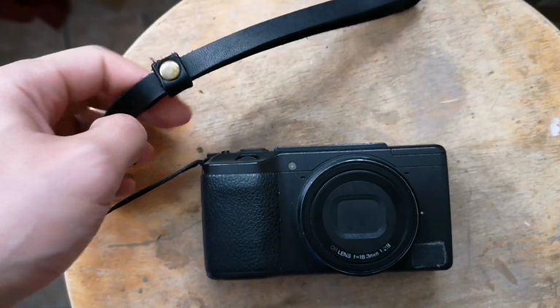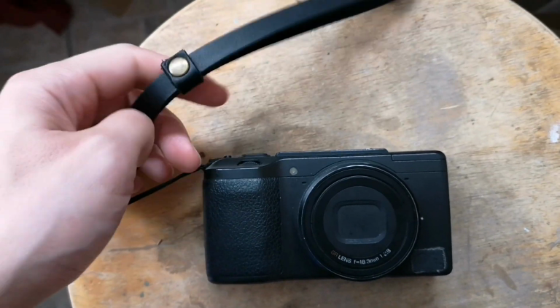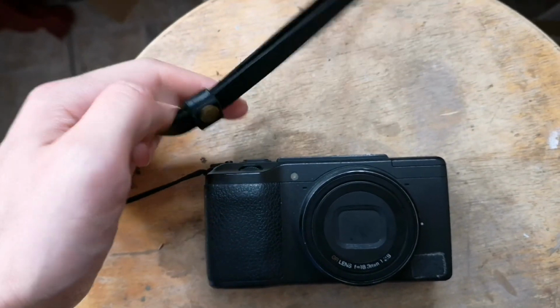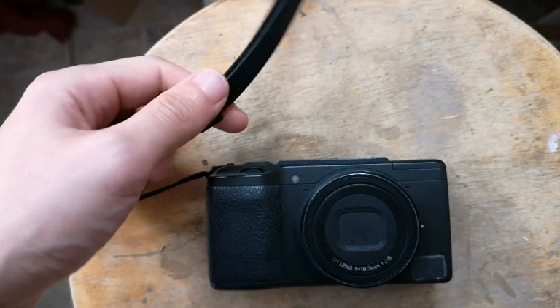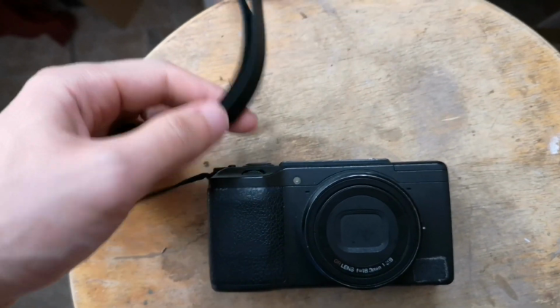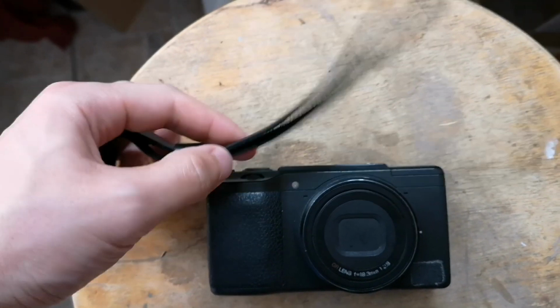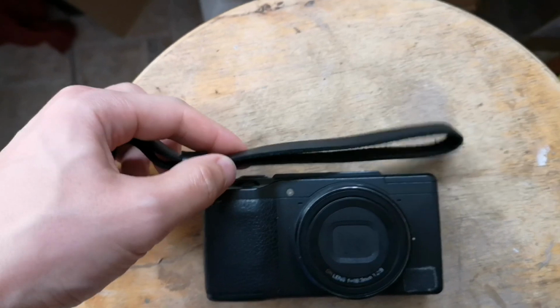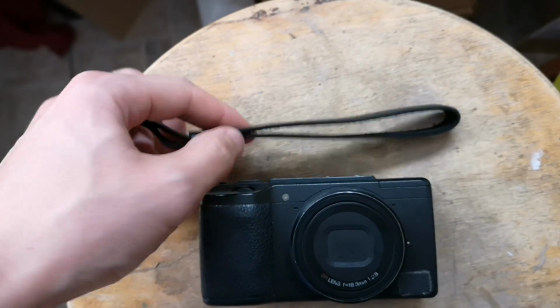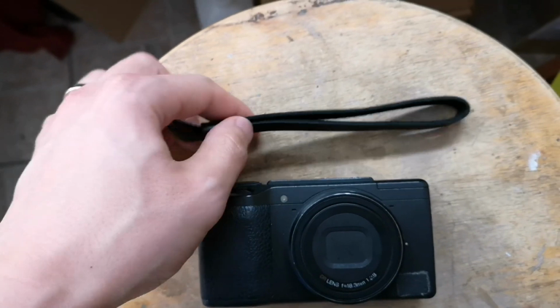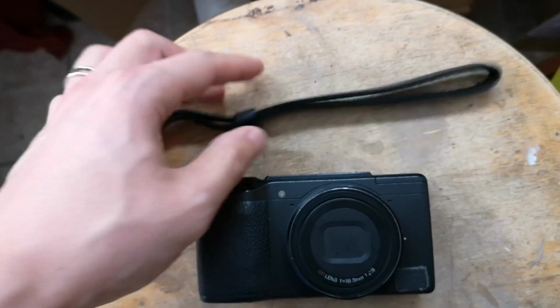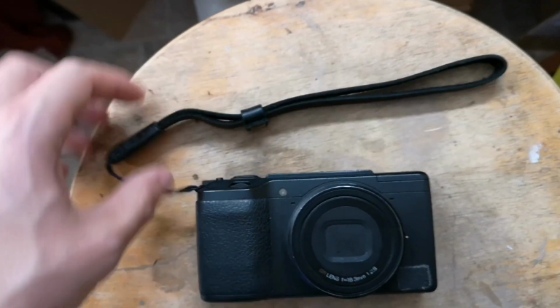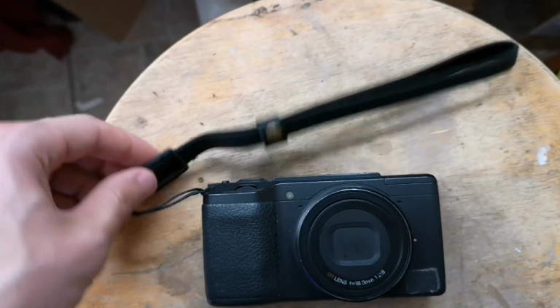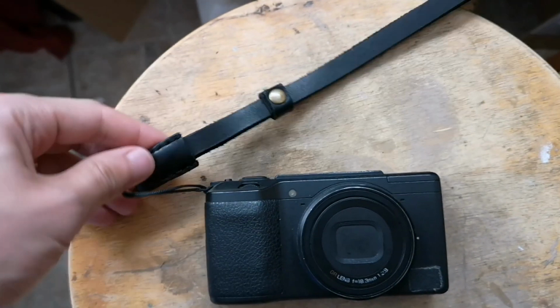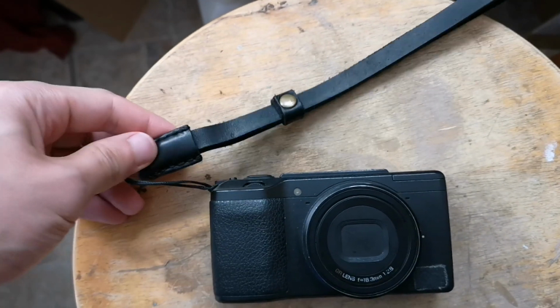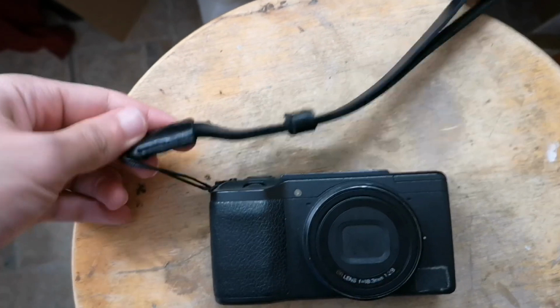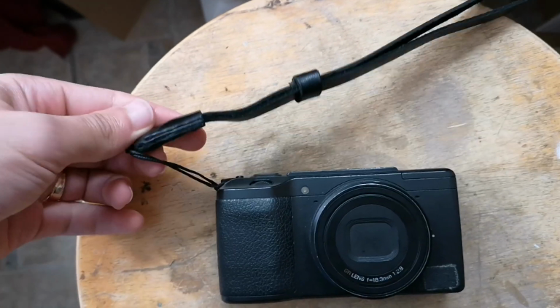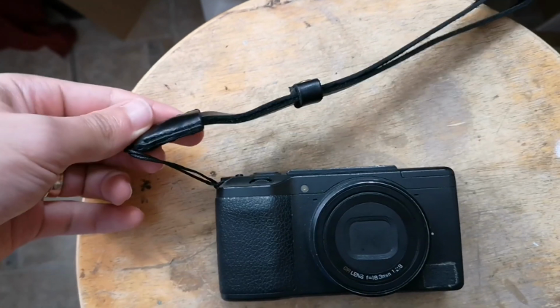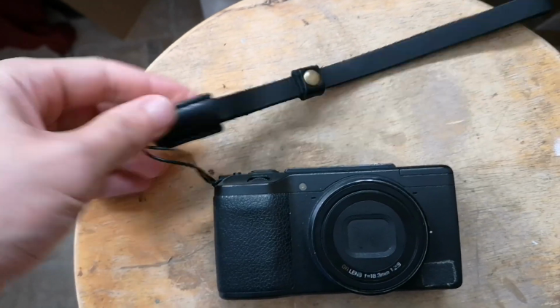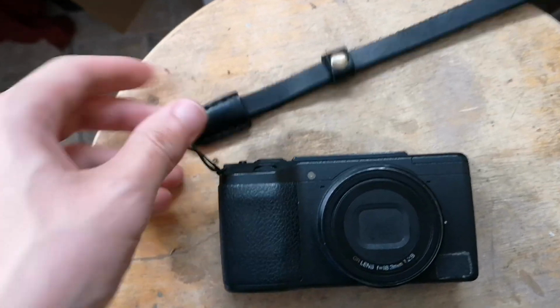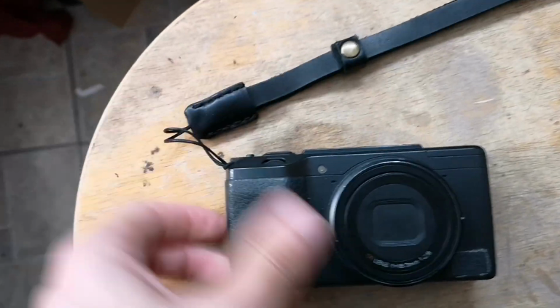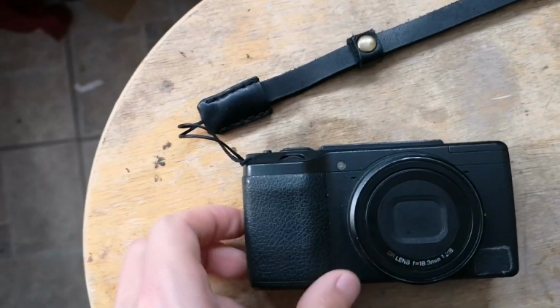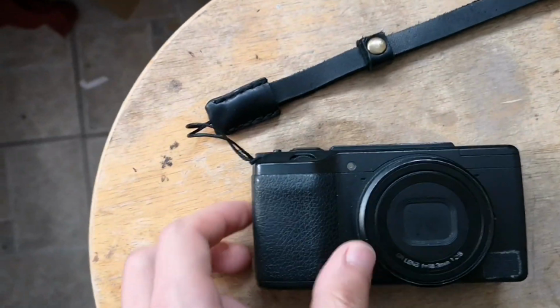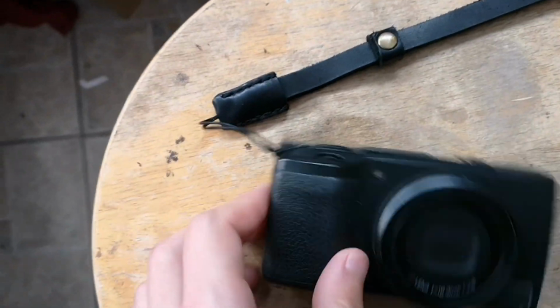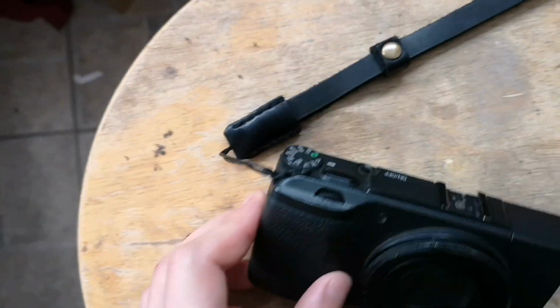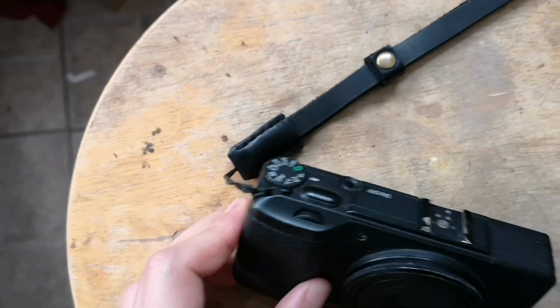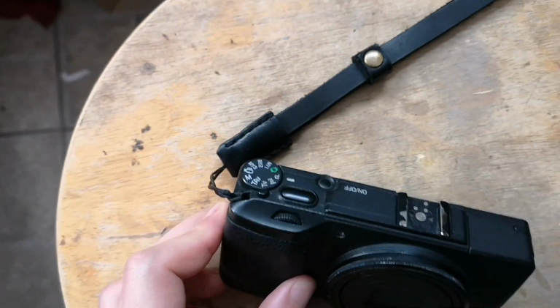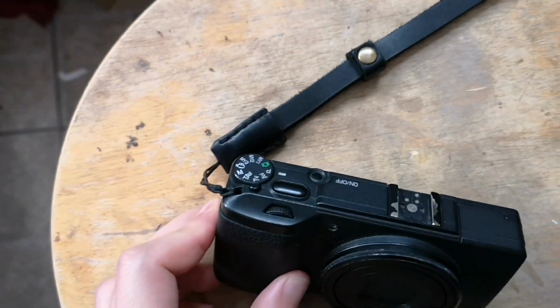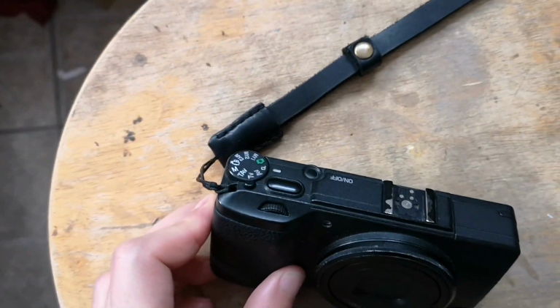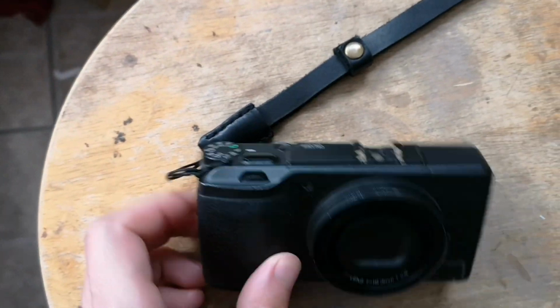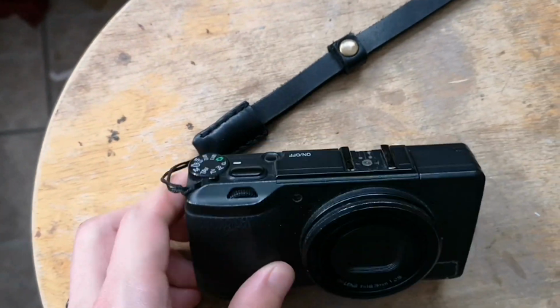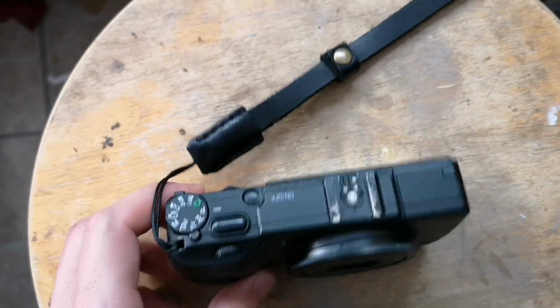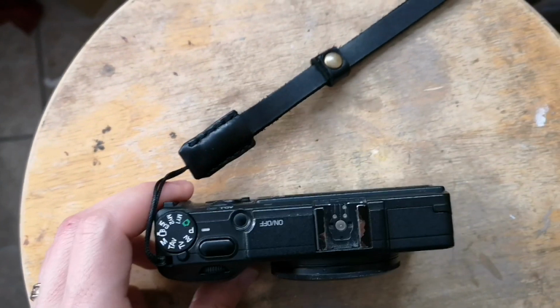Also featured on it is the Gangsta Eric Kim wrist strap, available exclusively on the Habsuk store.